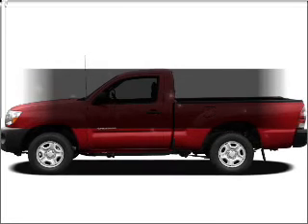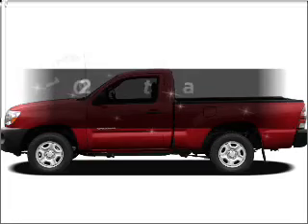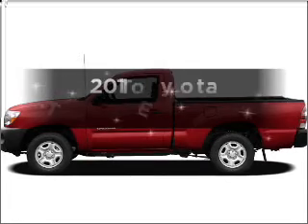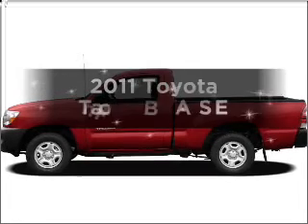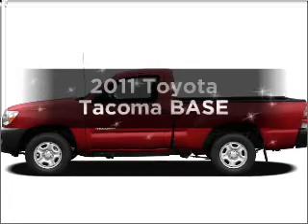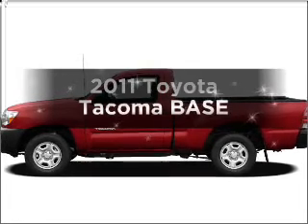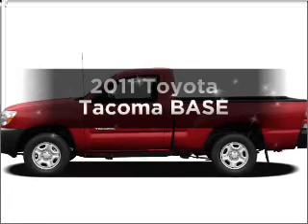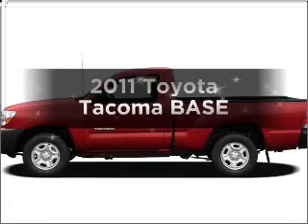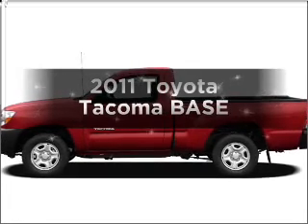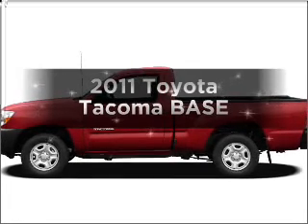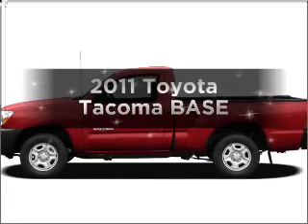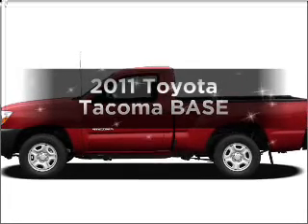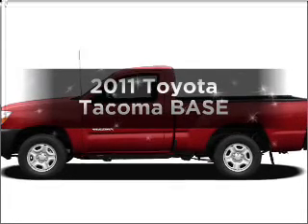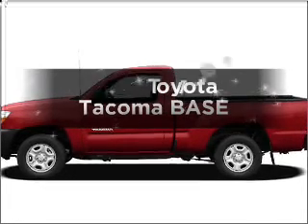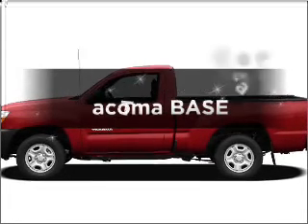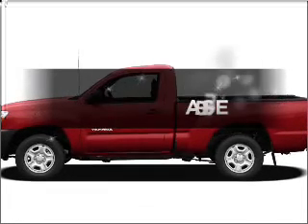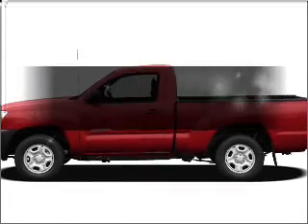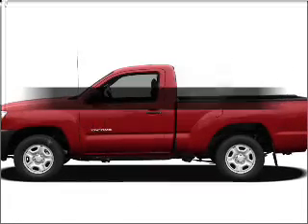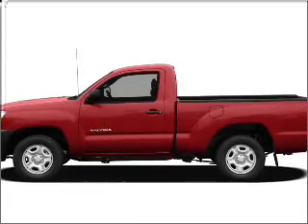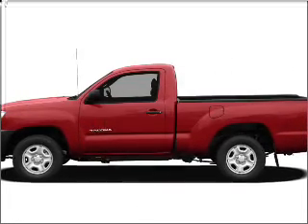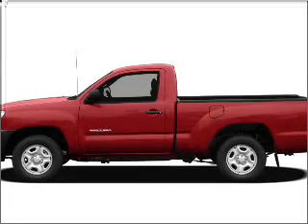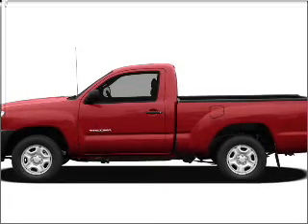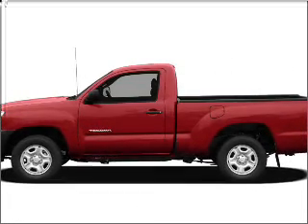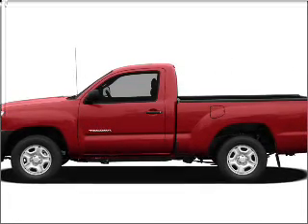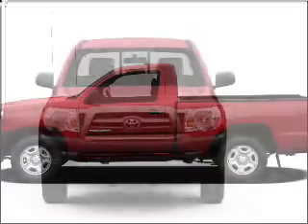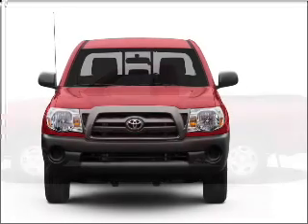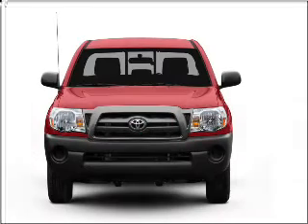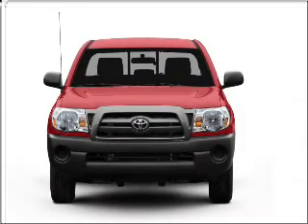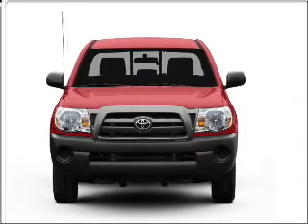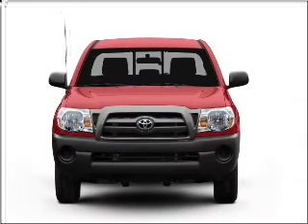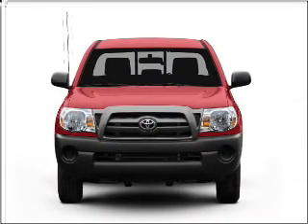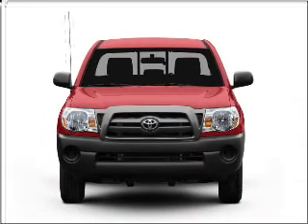Introducing the 2011 Toyota Tacoma. If you're looking for a first-rate auto, this one could be yours today.